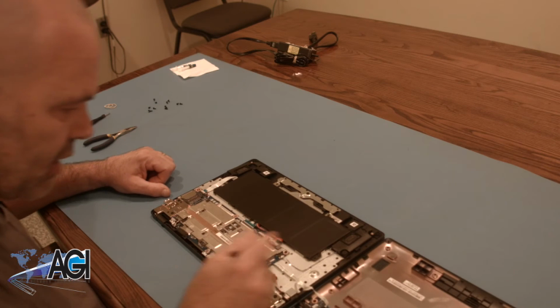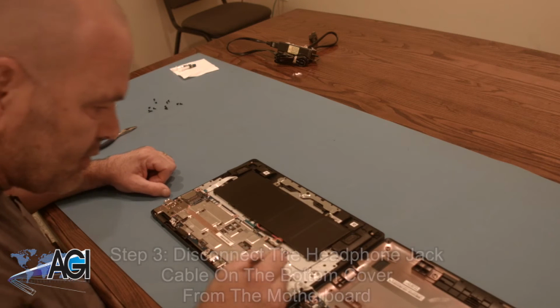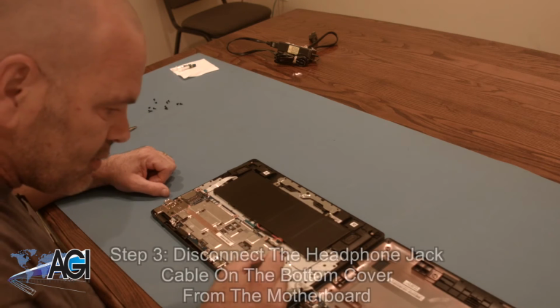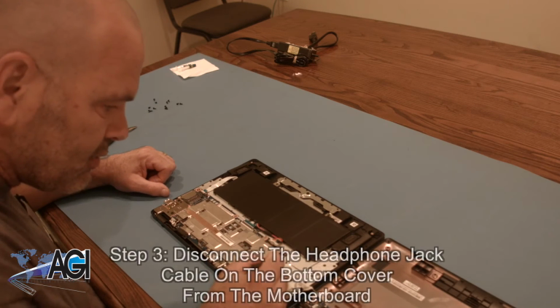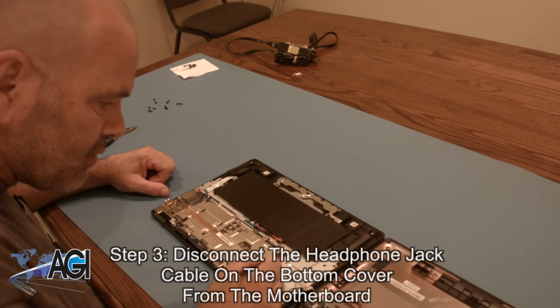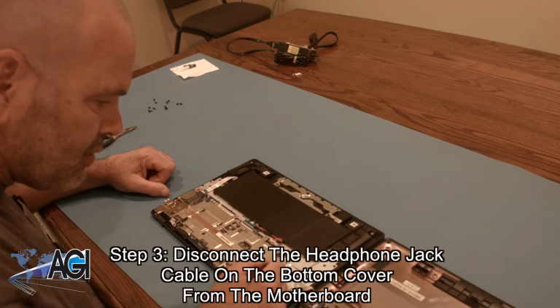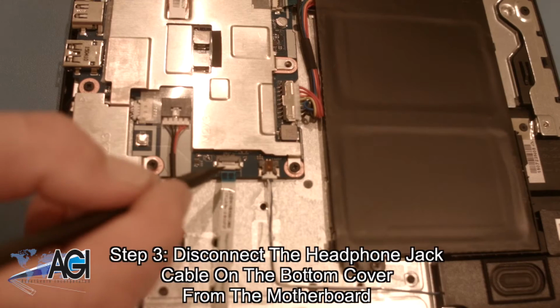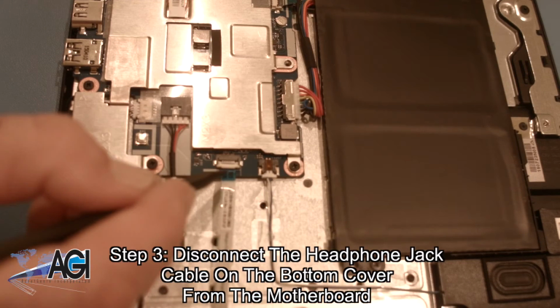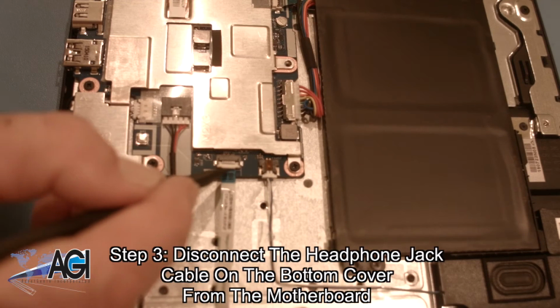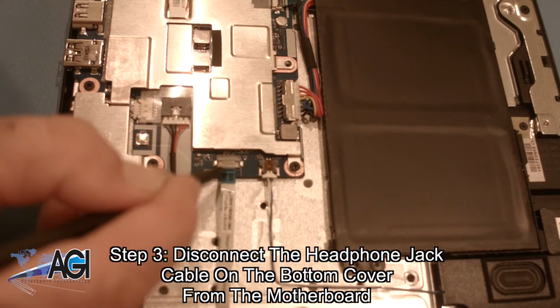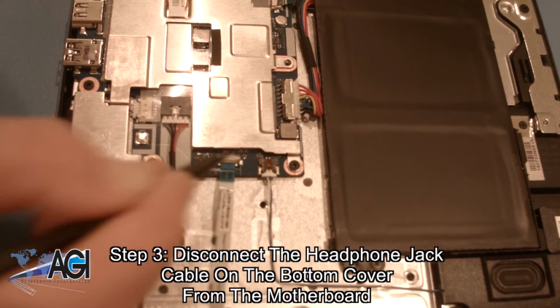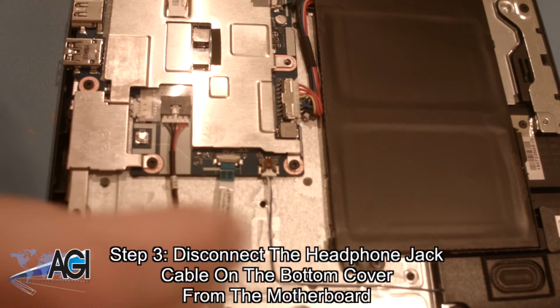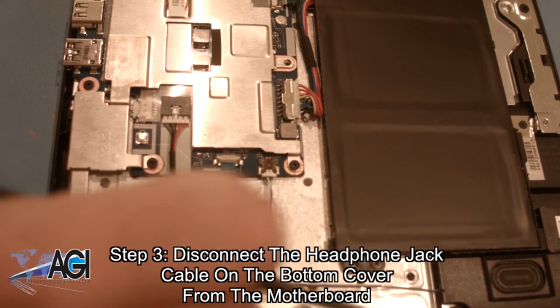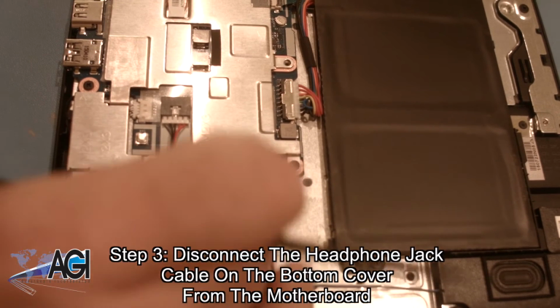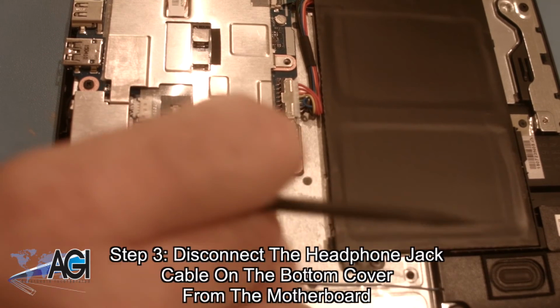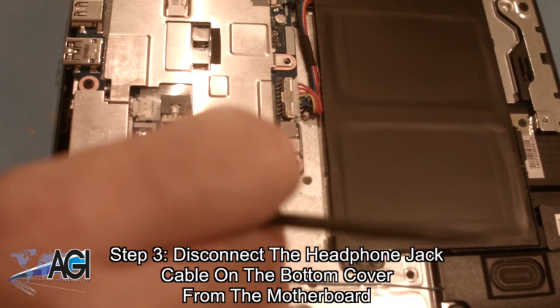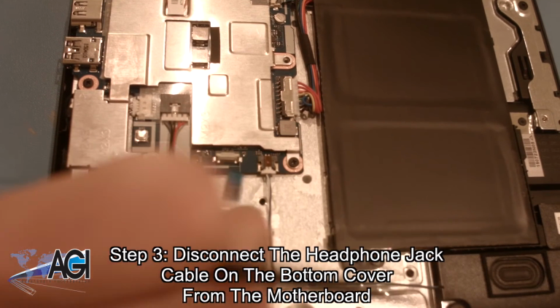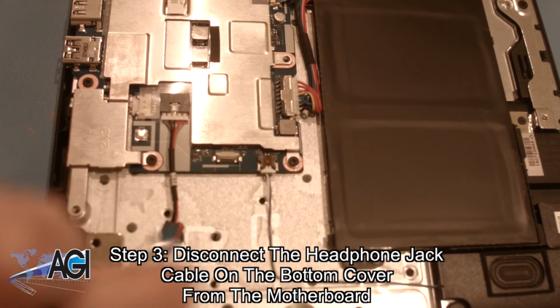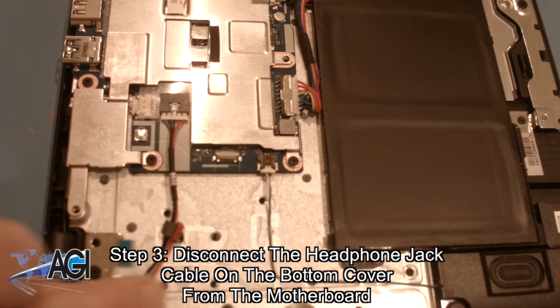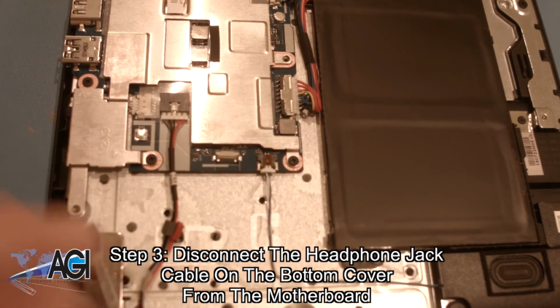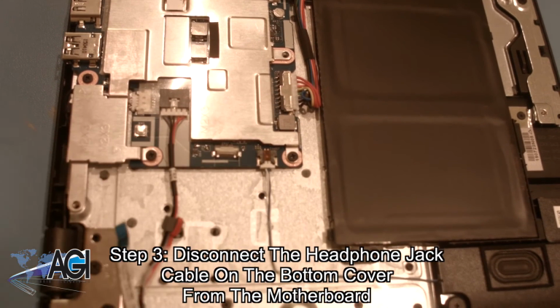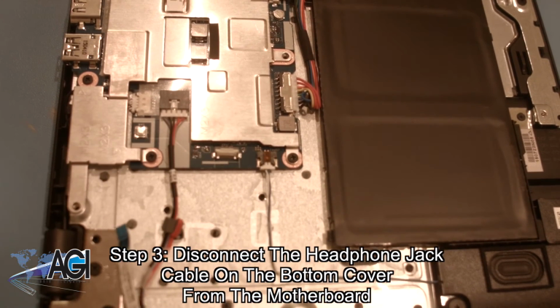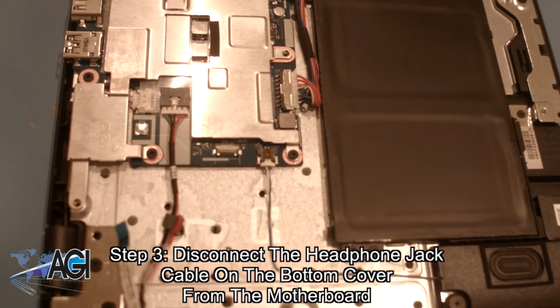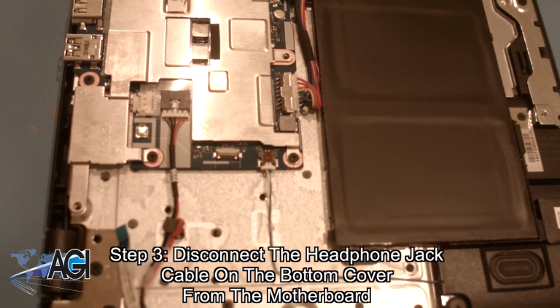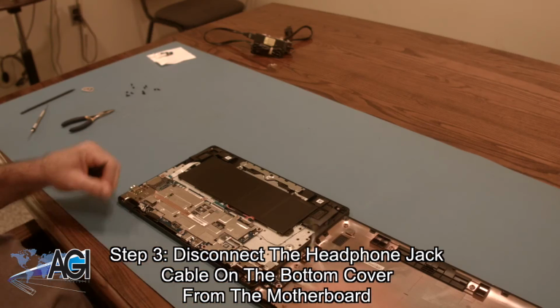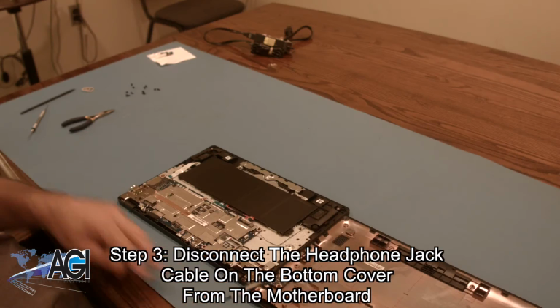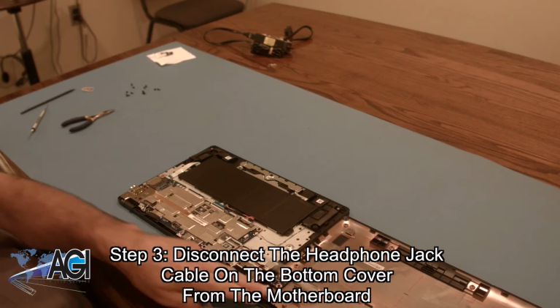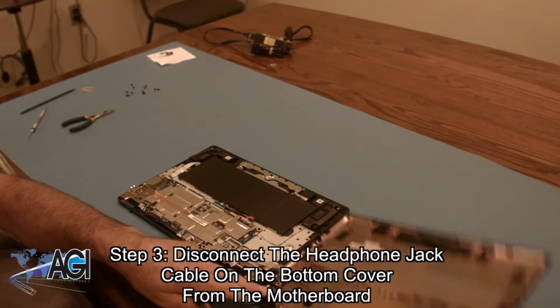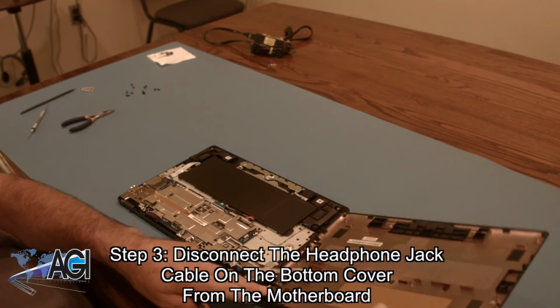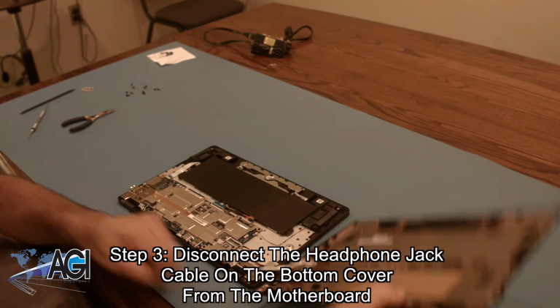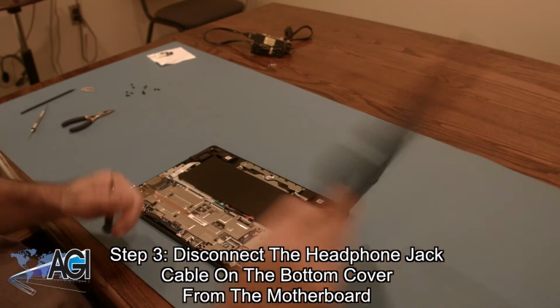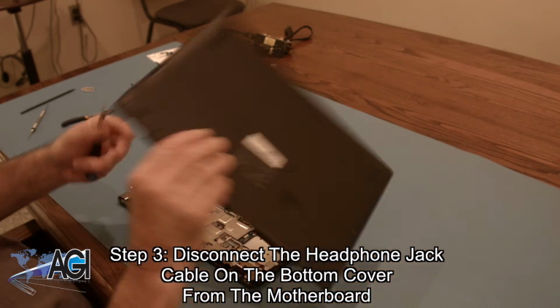Now you will disconnect the headphone jack cable on the bottom cover from the motherboard. This will completely remove the bottom cover.